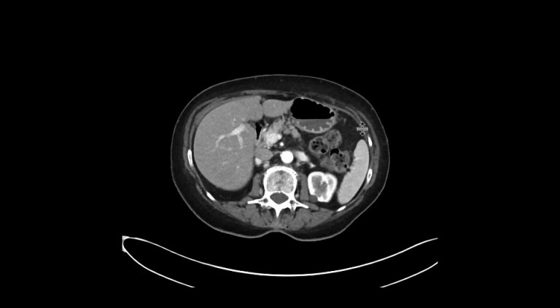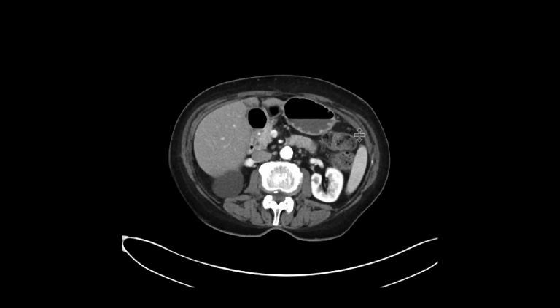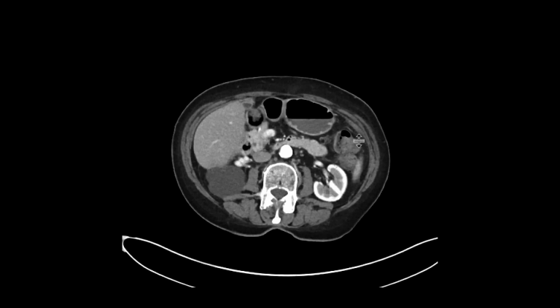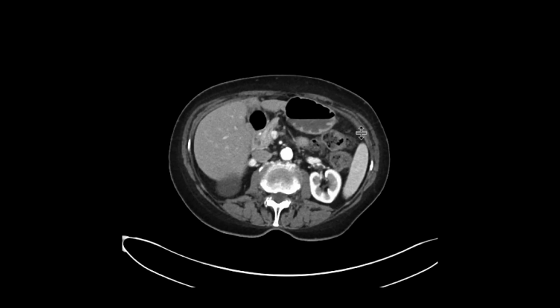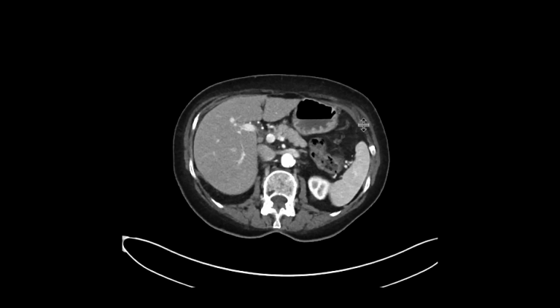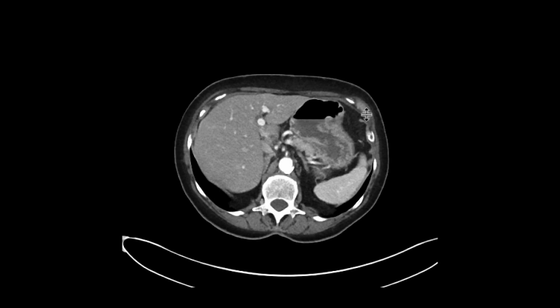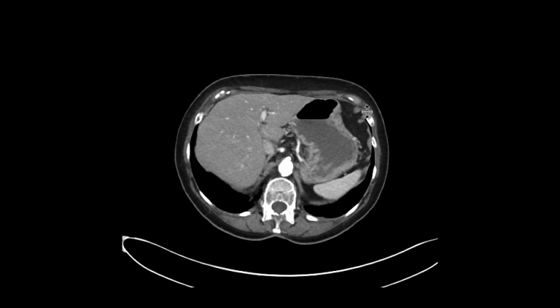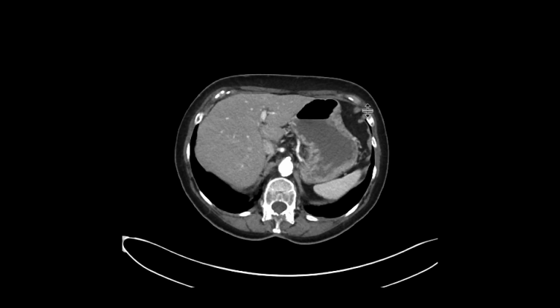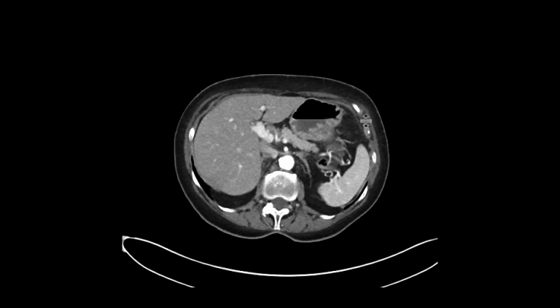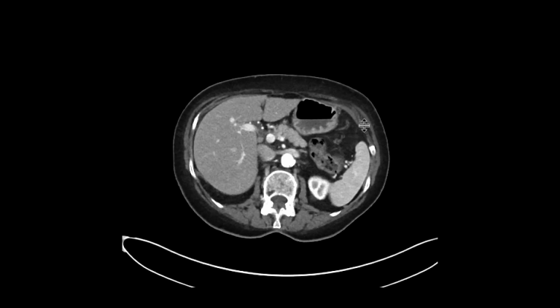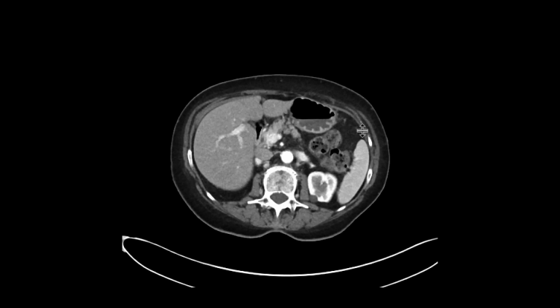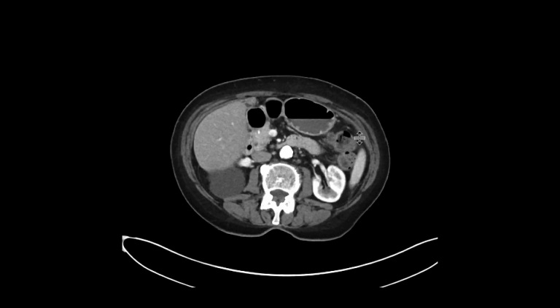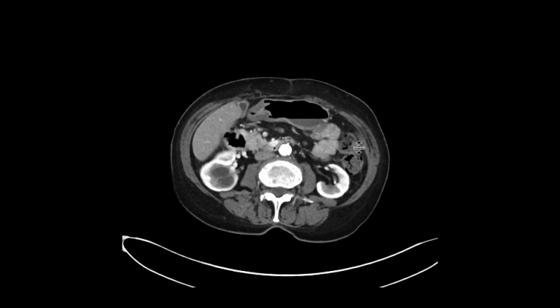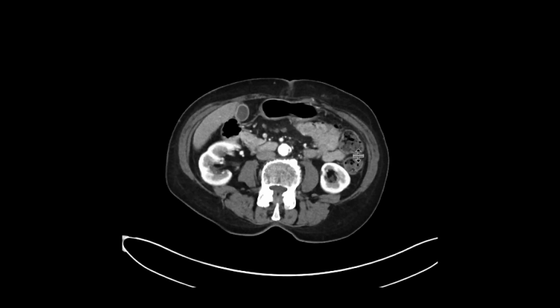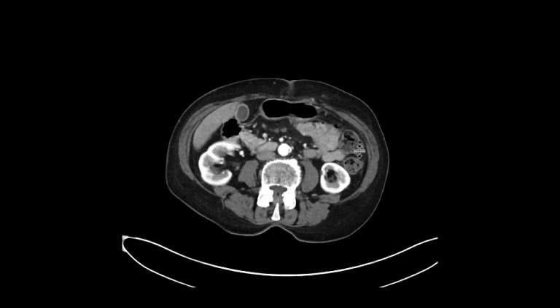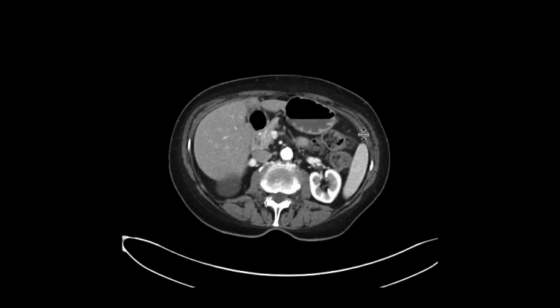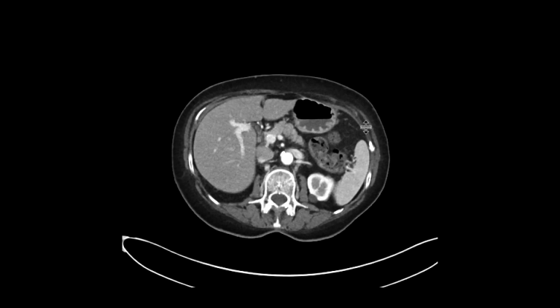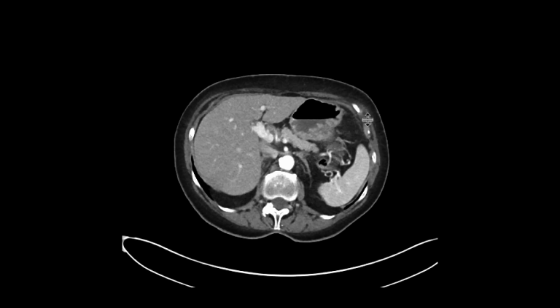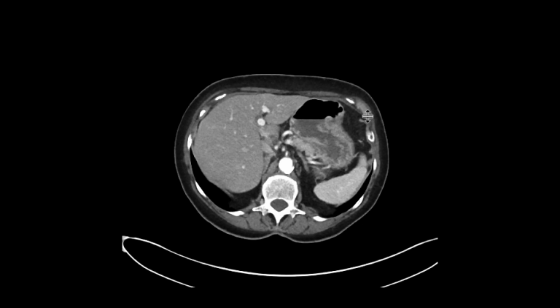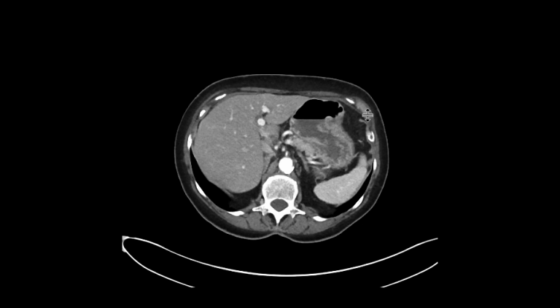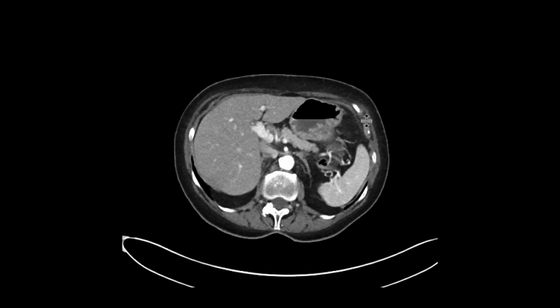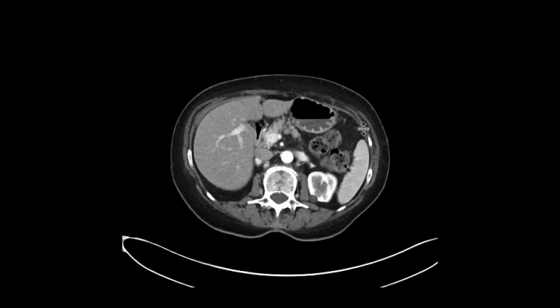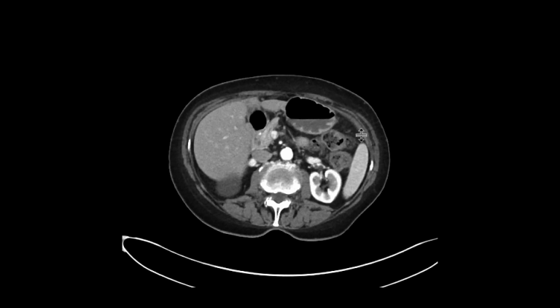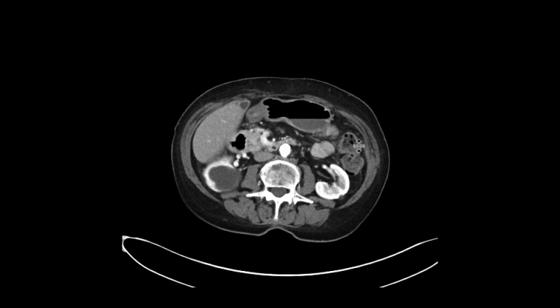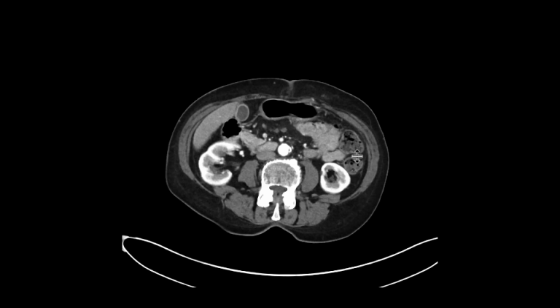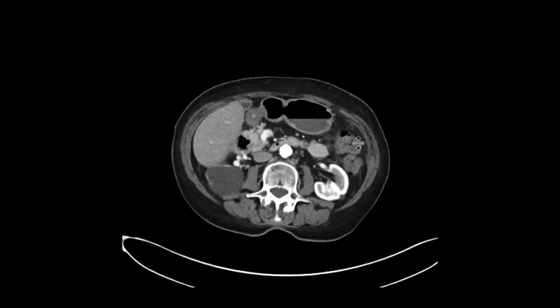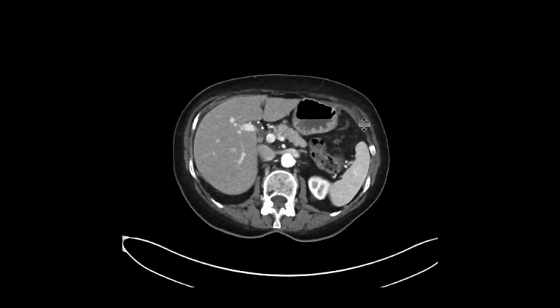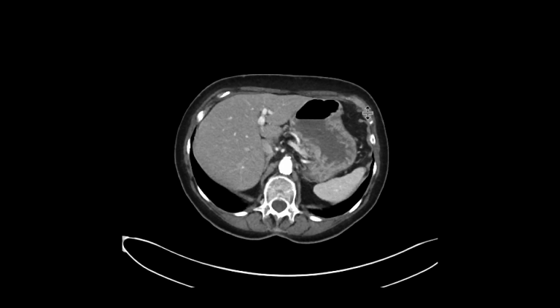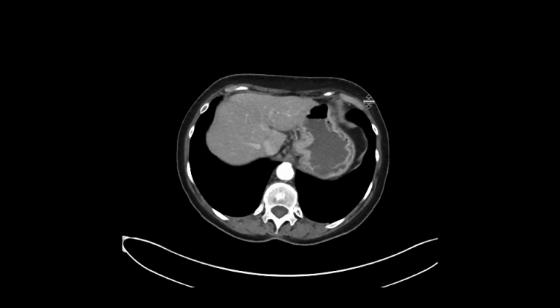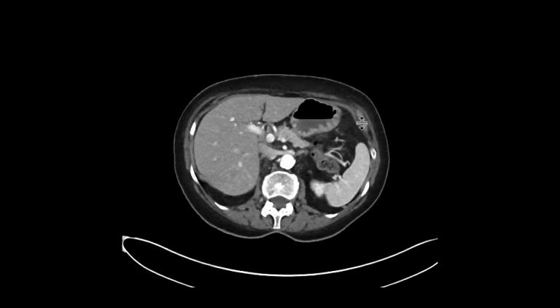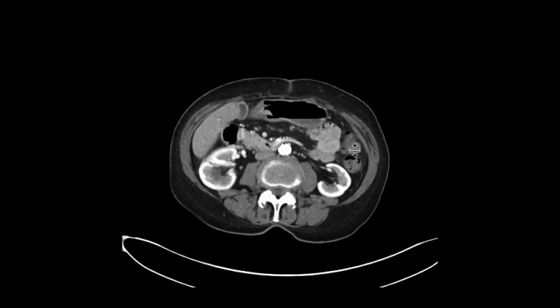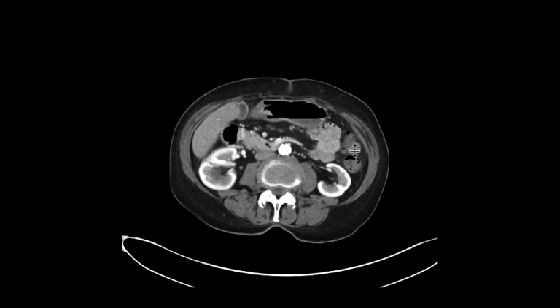We can see that the upper abdomen looks reasonably OK. Certainly there are some renal cysts, but the spleen, adrenals, pancreas, gallbladder, and liver look pretty good.